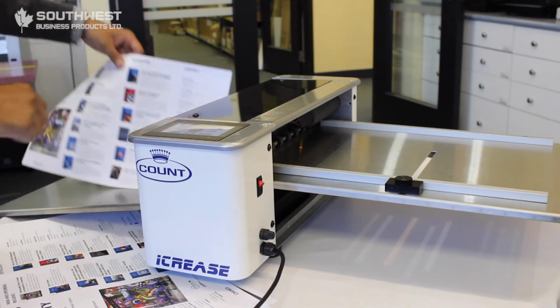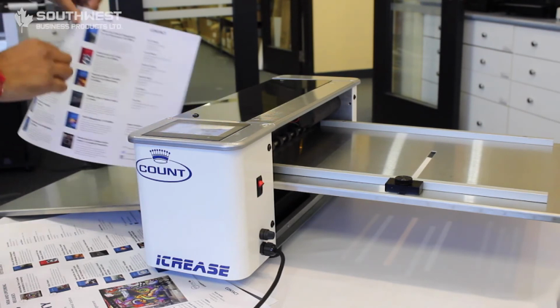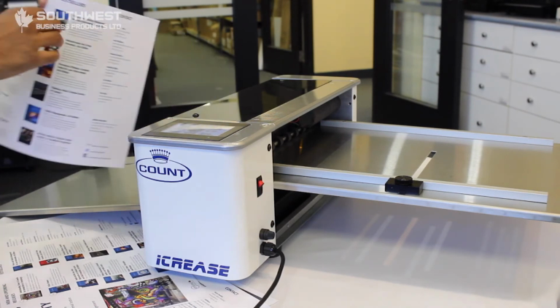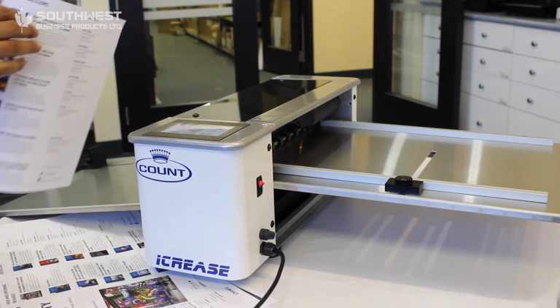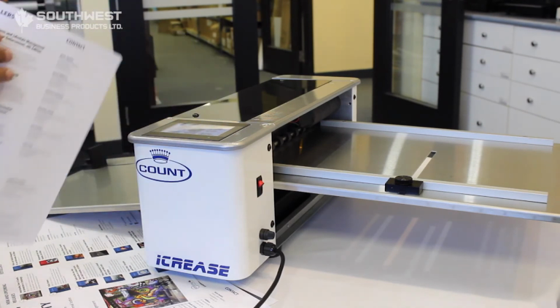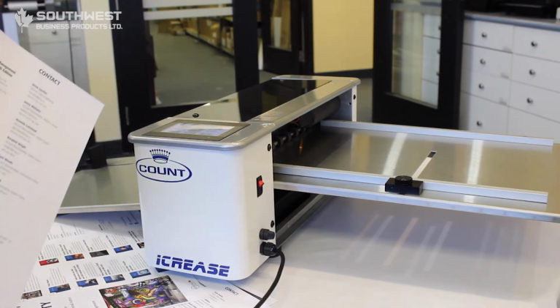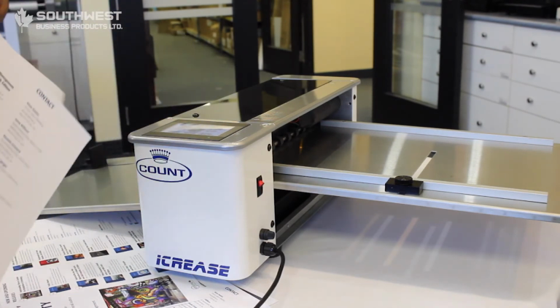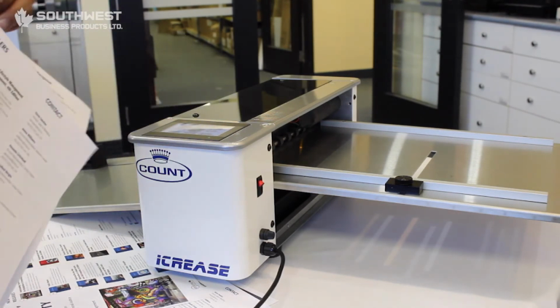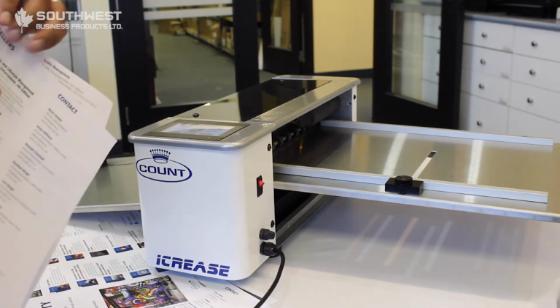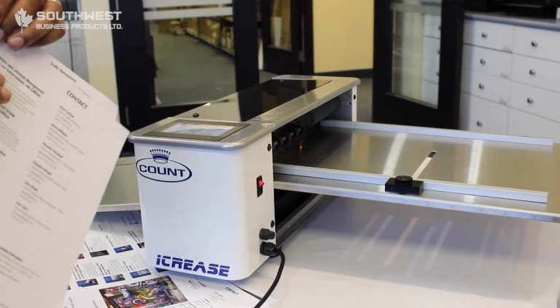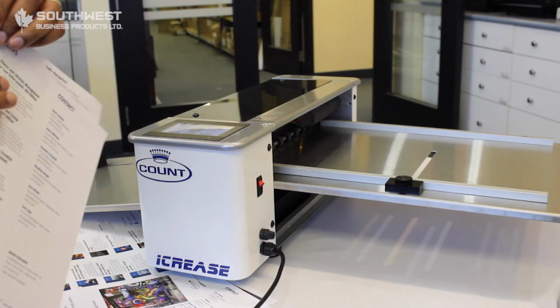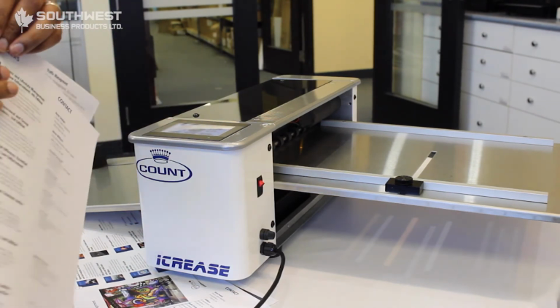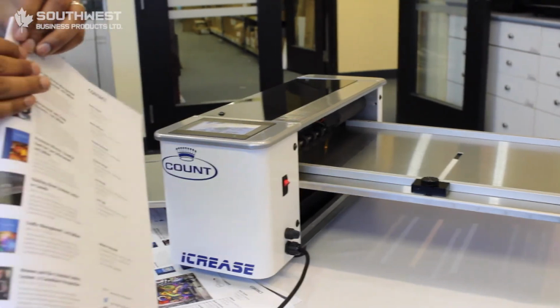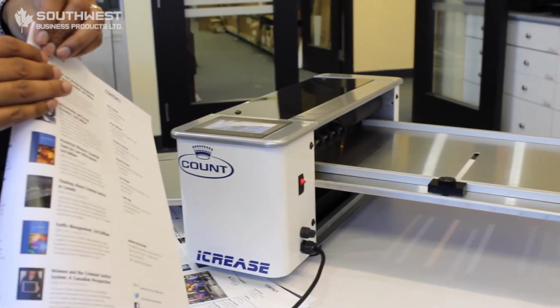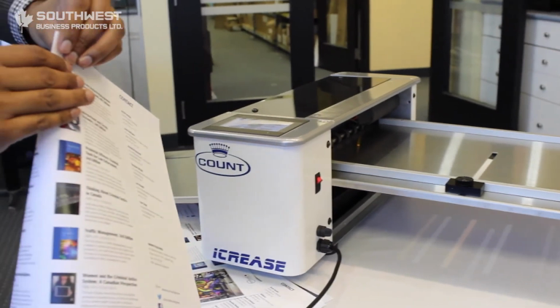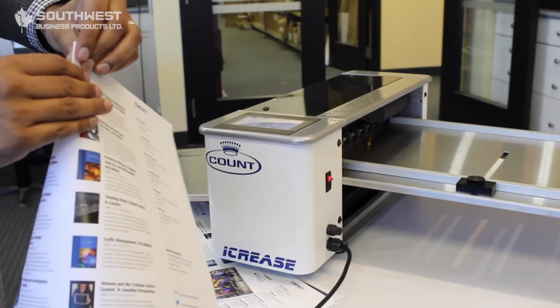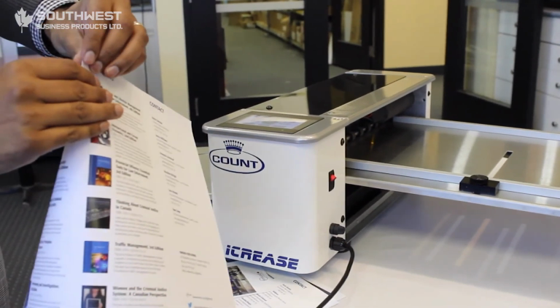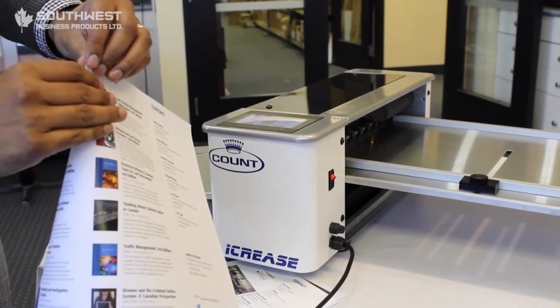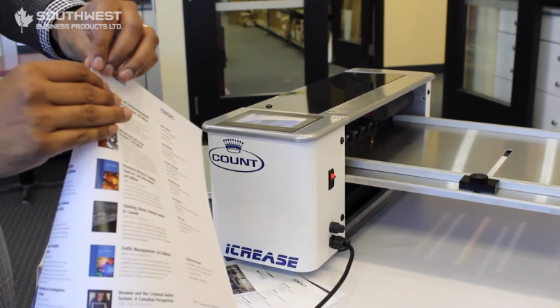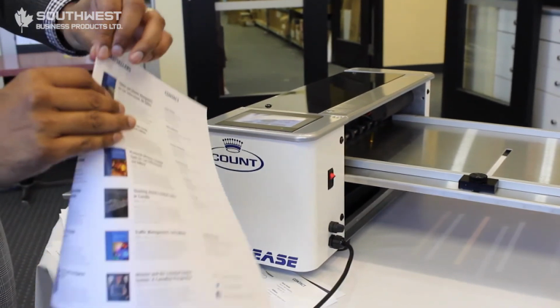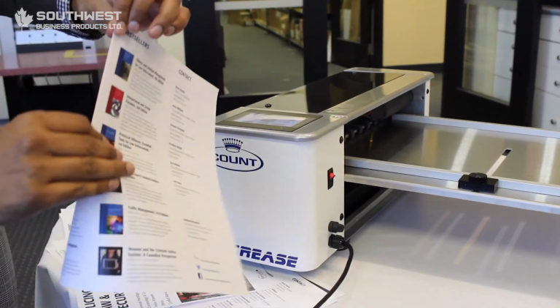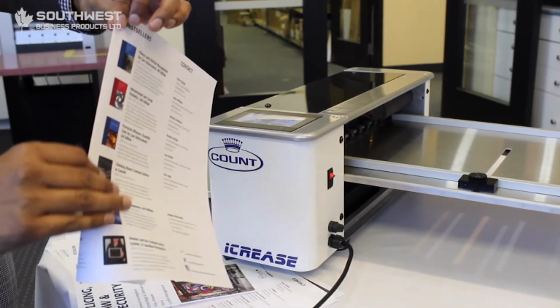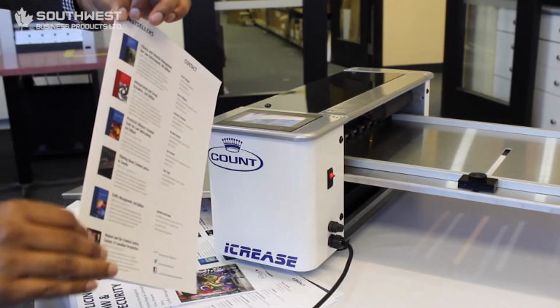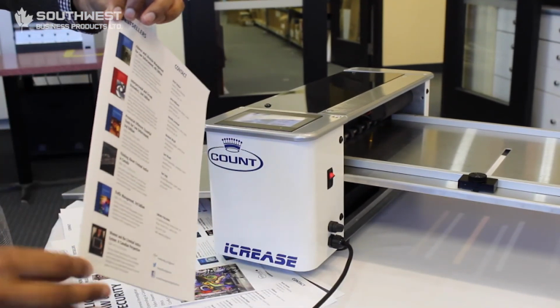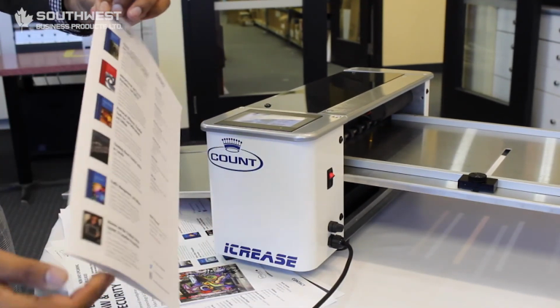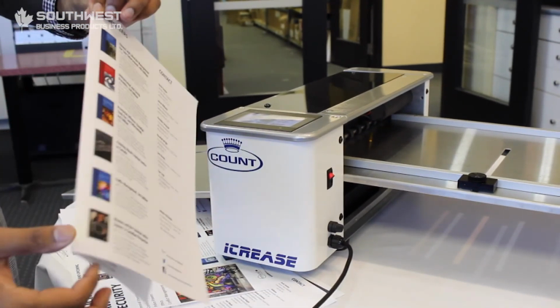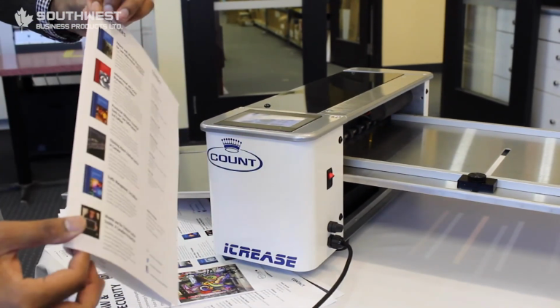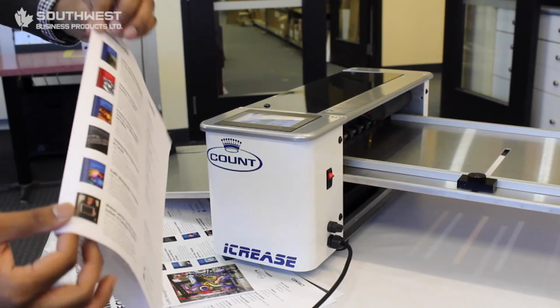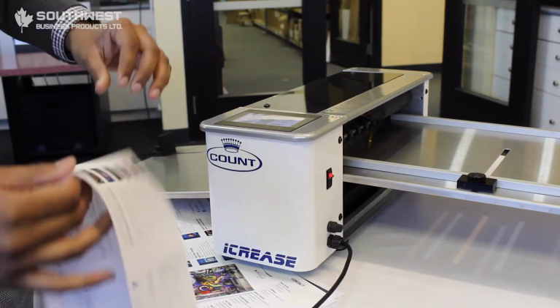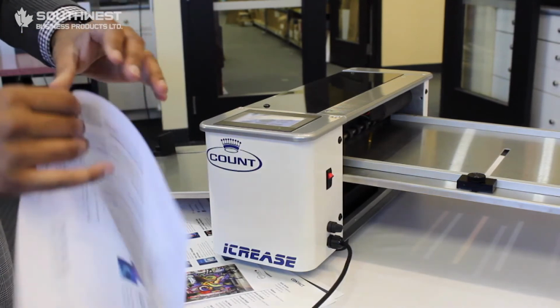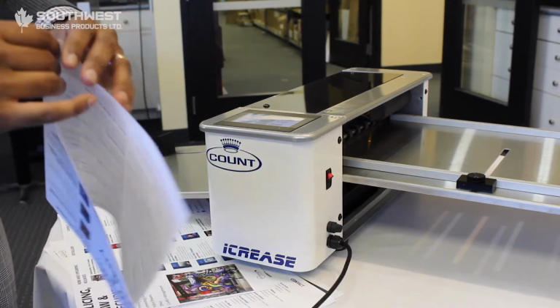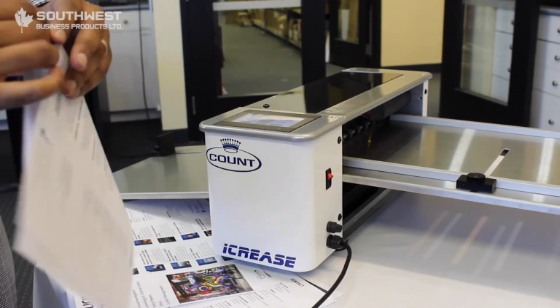If you're doing a lot of books, you have your perfect binding spine already creased for you.